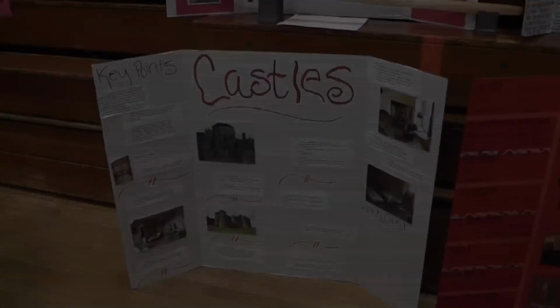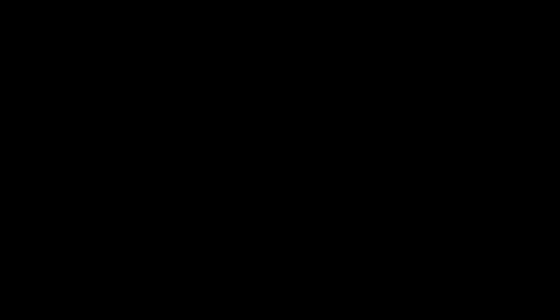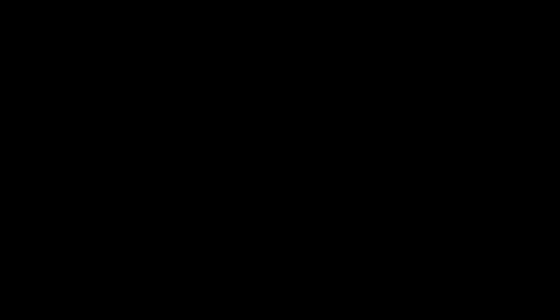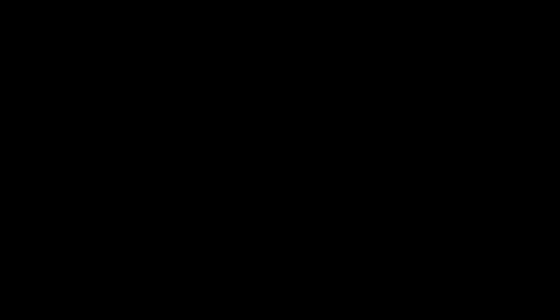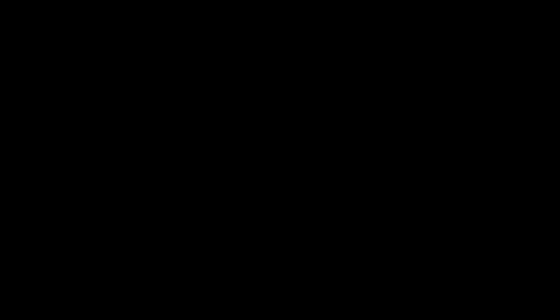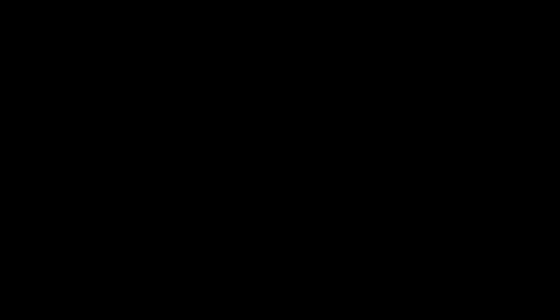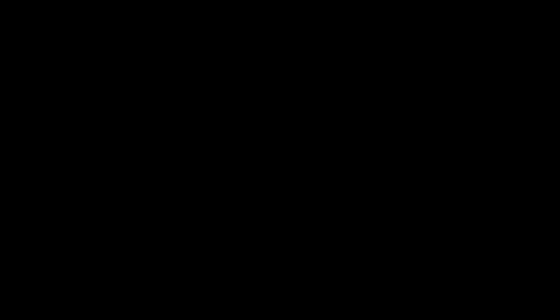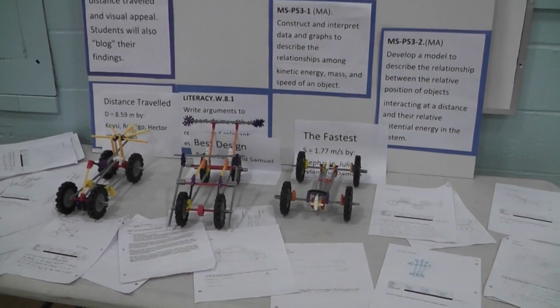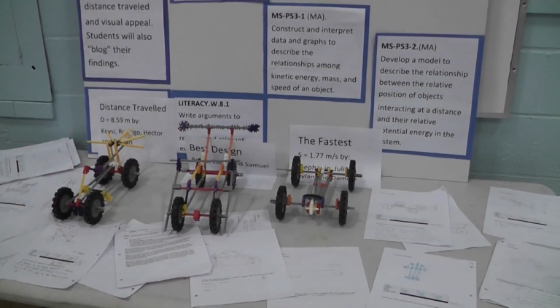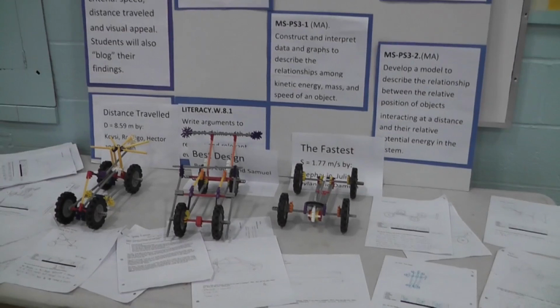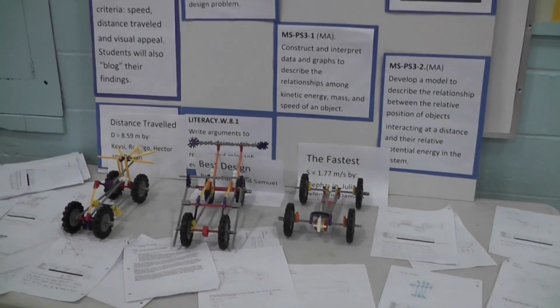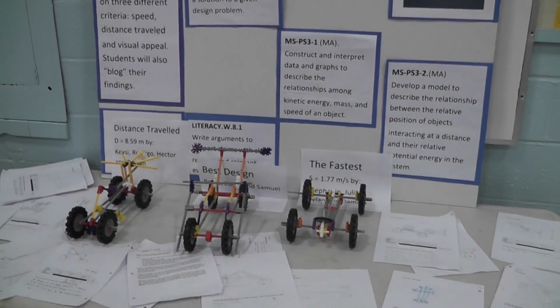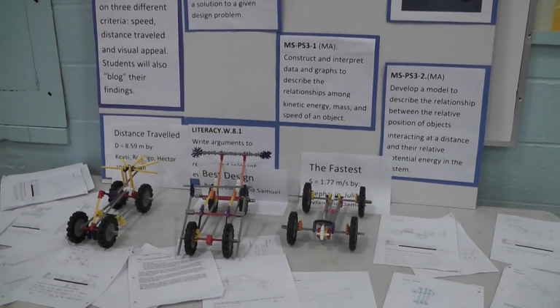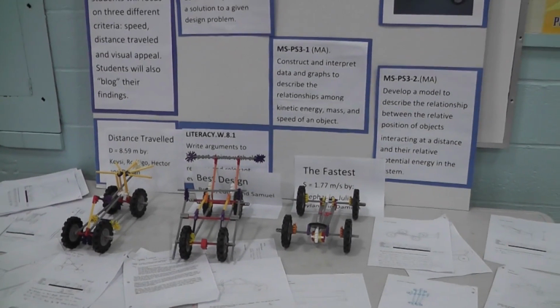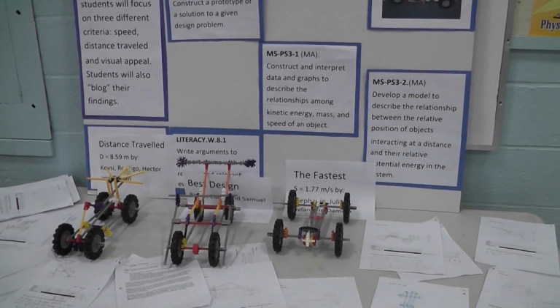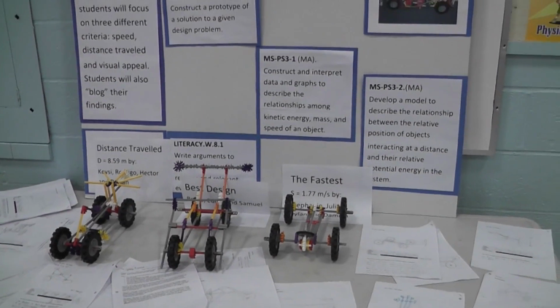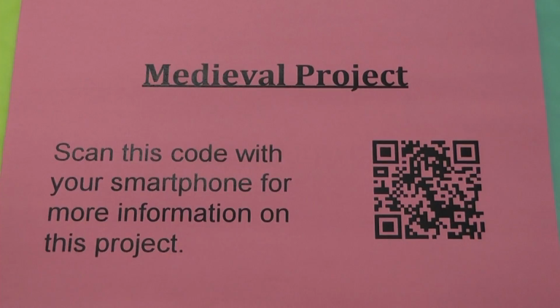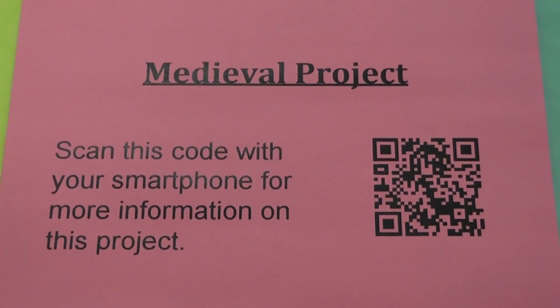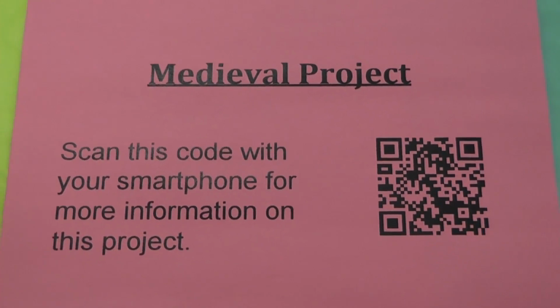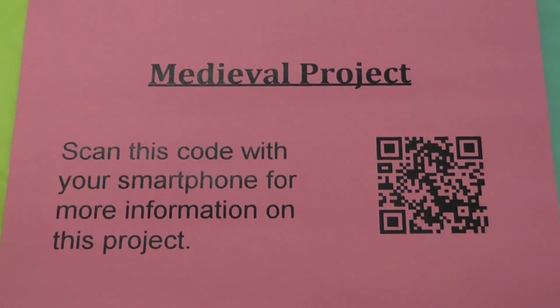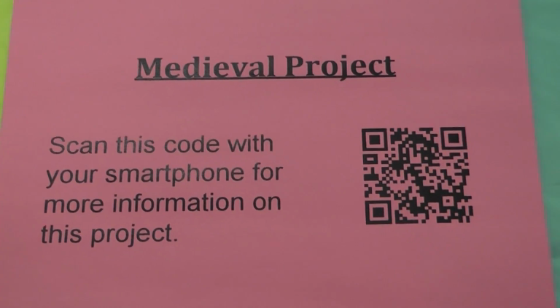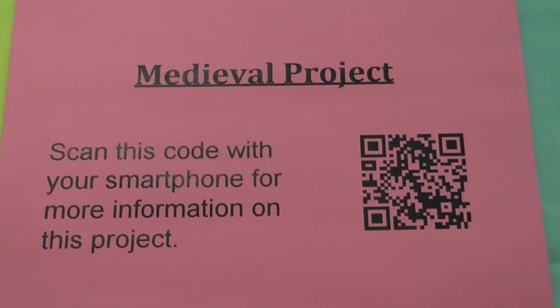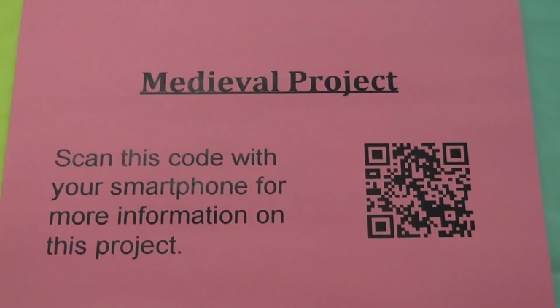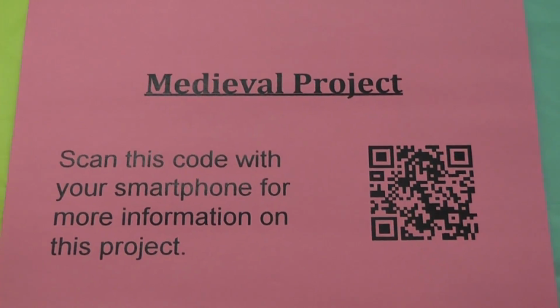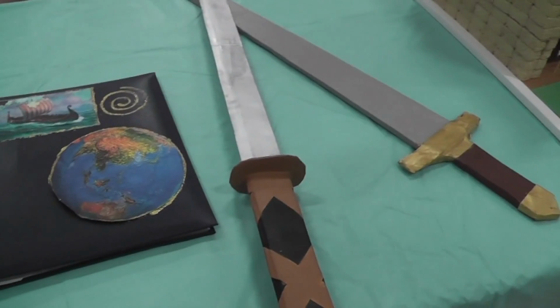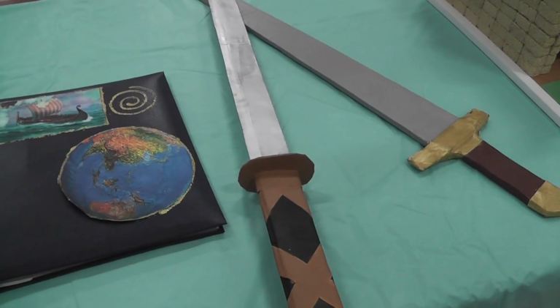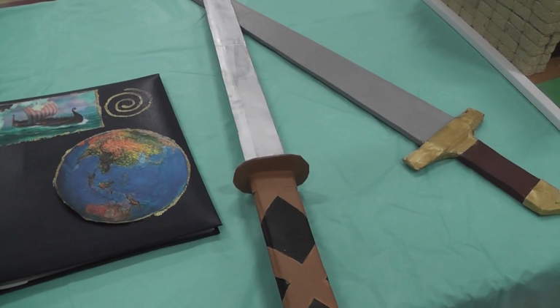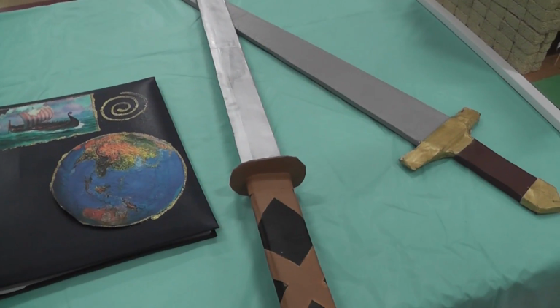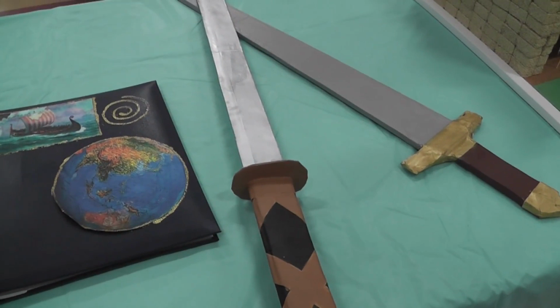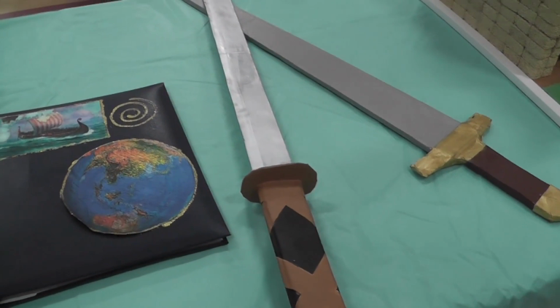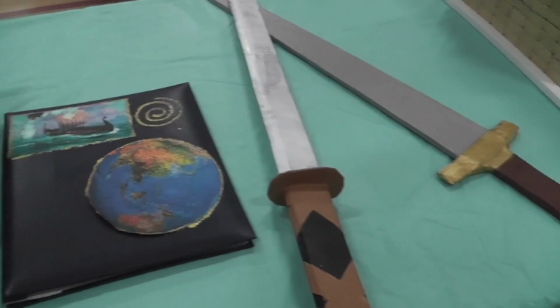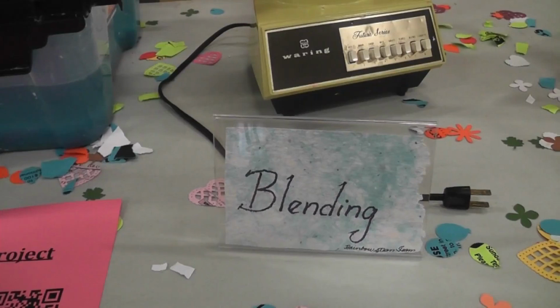Special thanks to the folks at Educational Access and Flyer News for providing the coverage of this event.